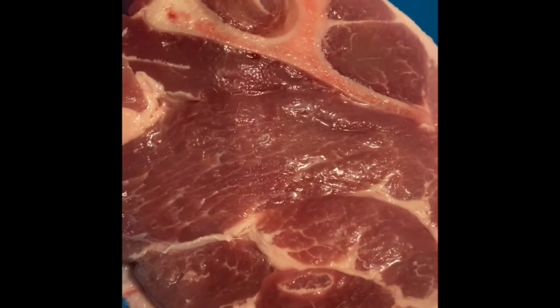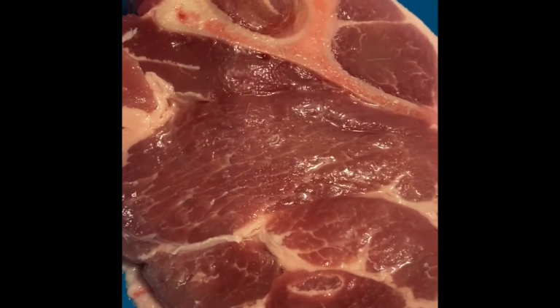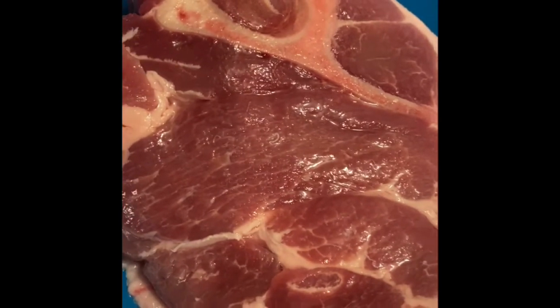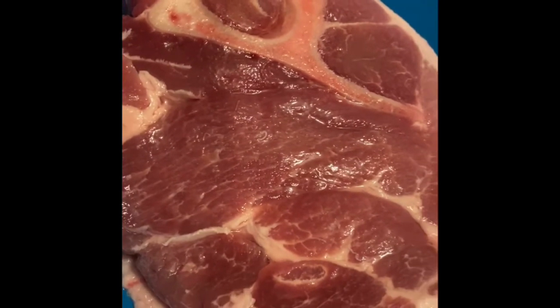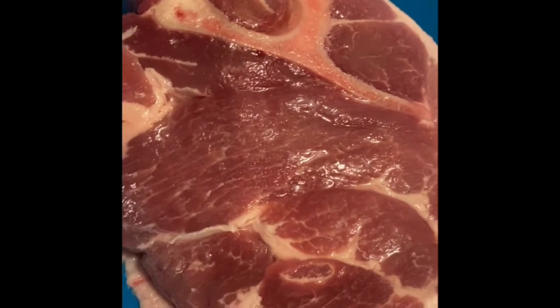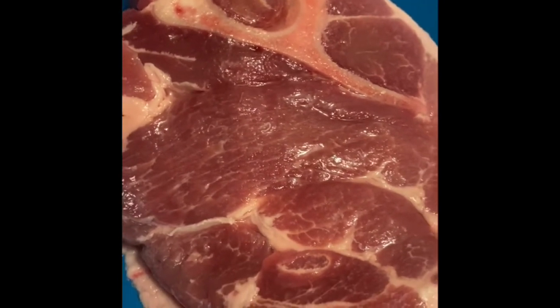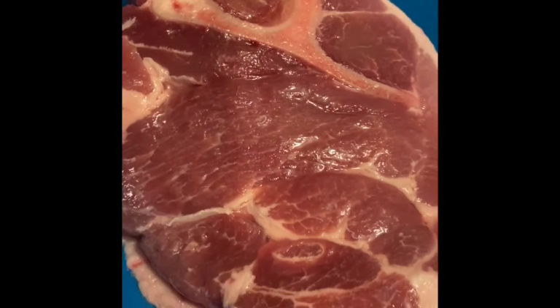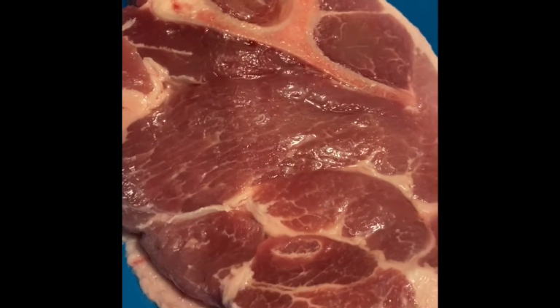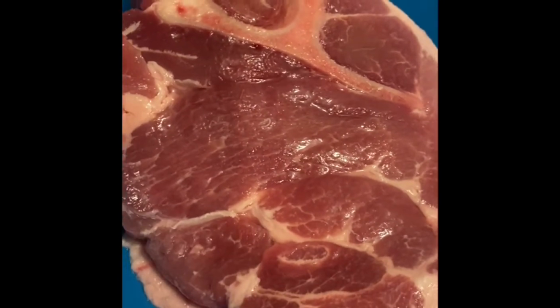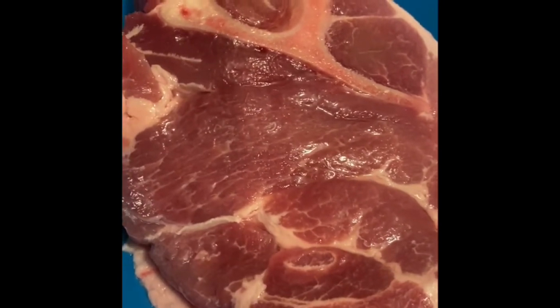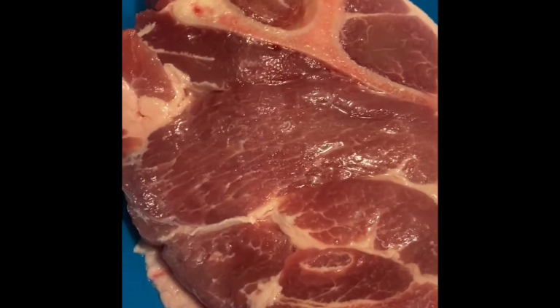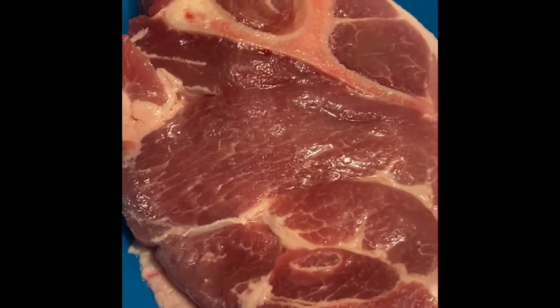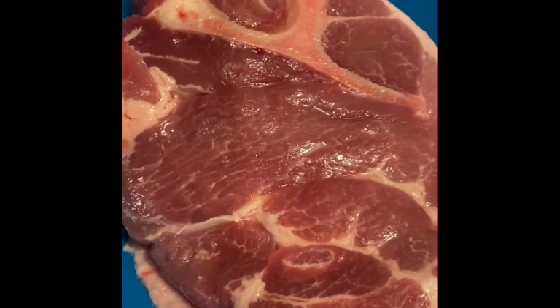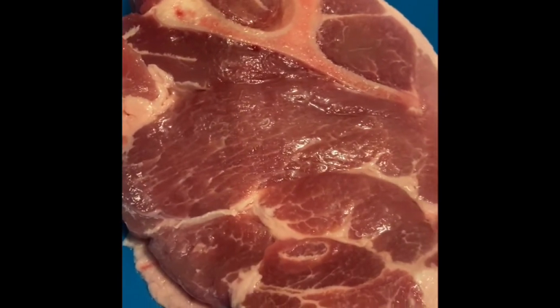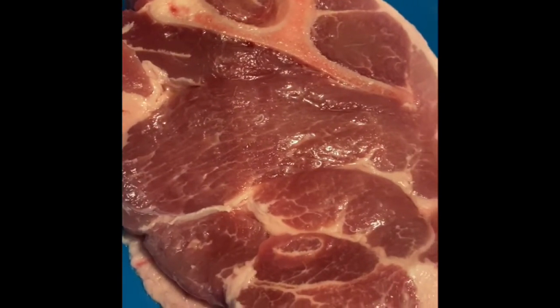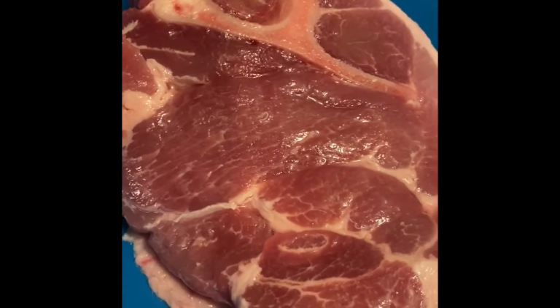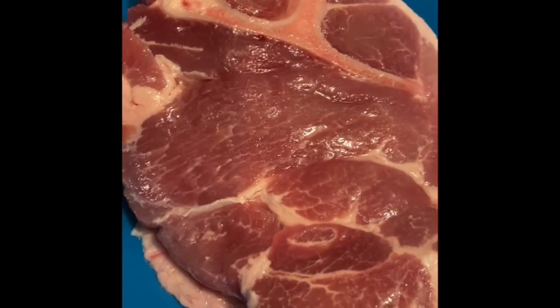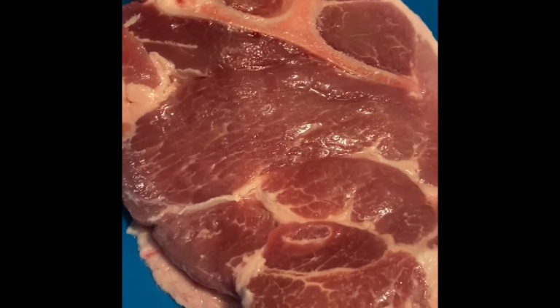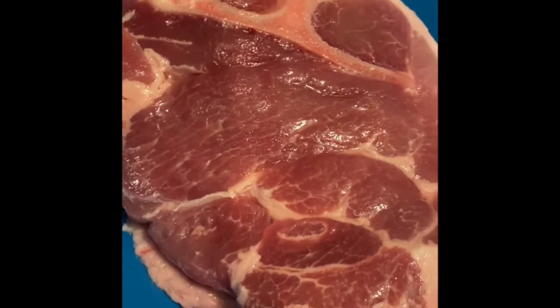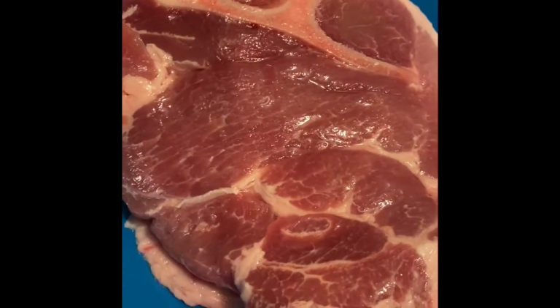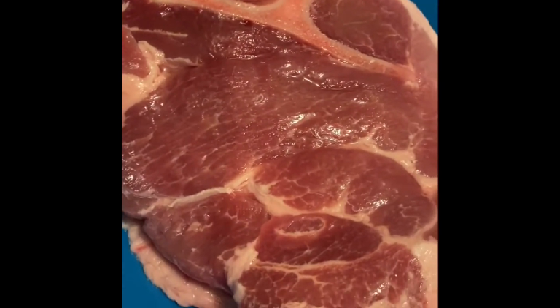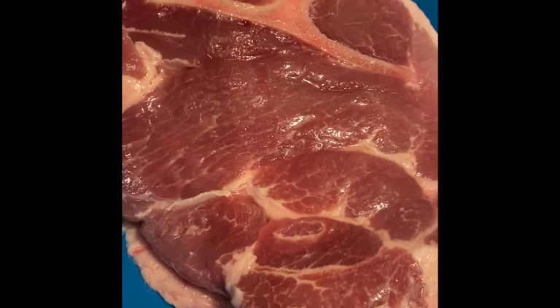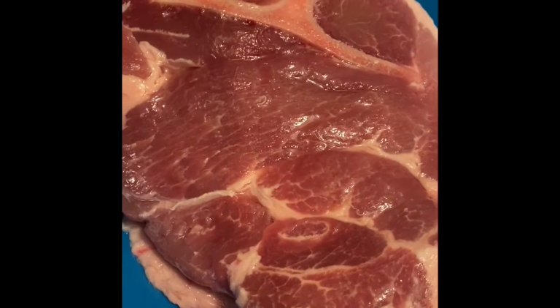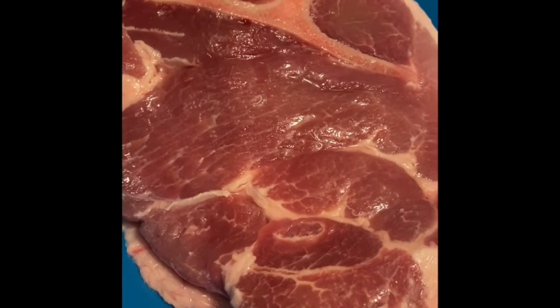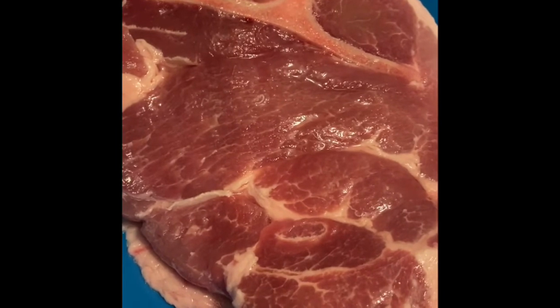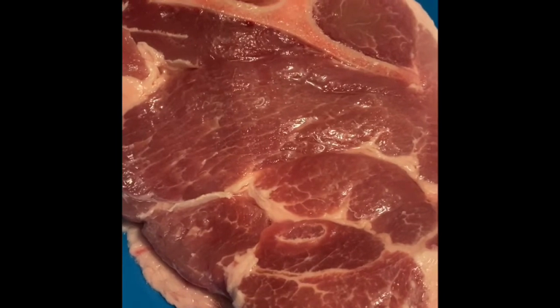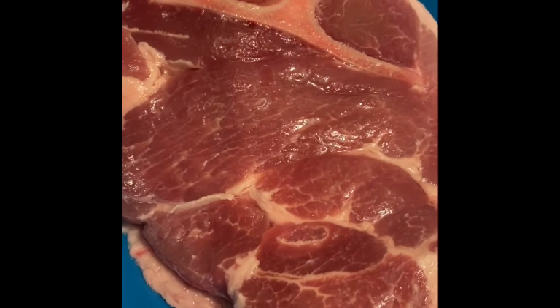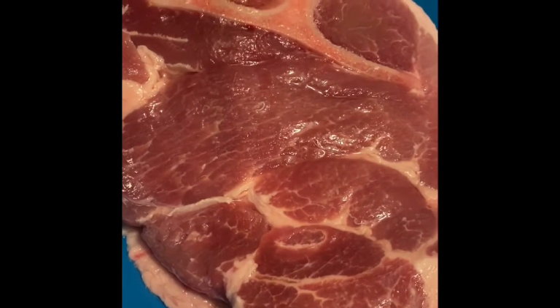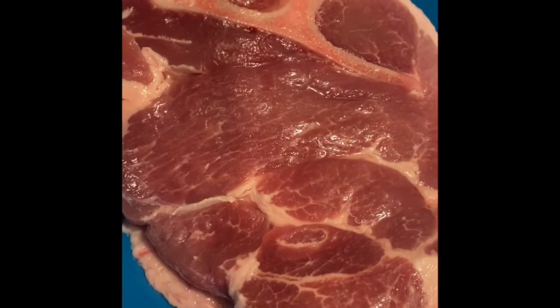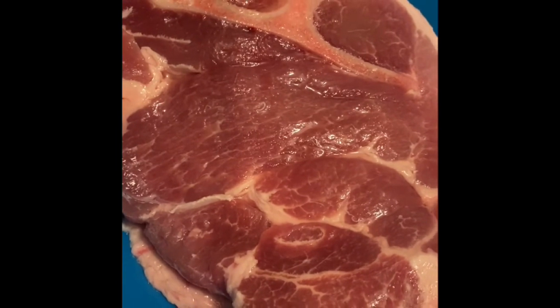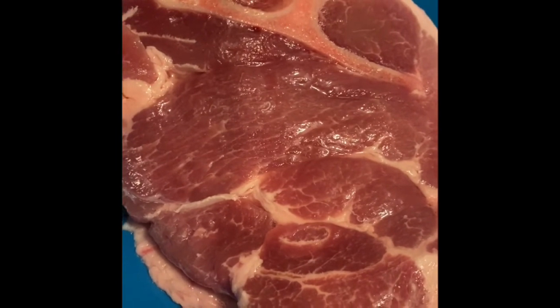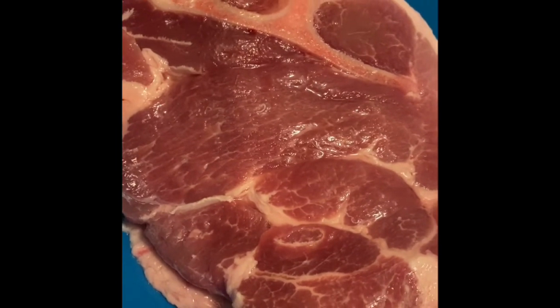The Healthiest Boudin Balls Ever, made with brown rice.